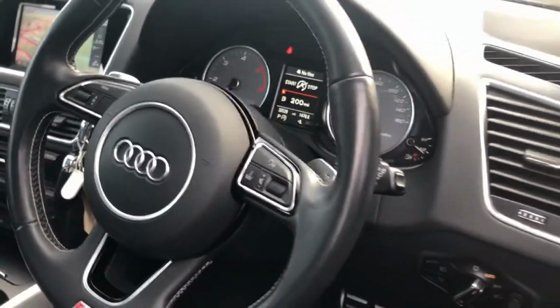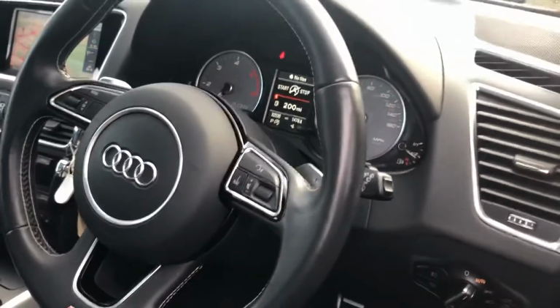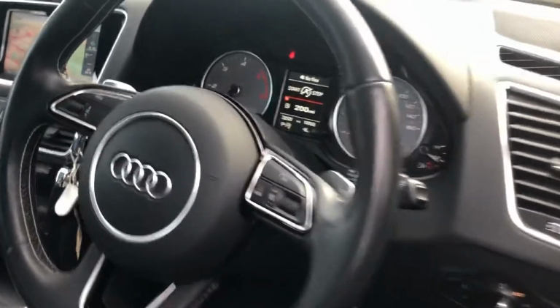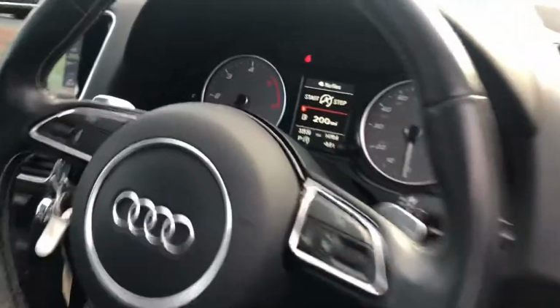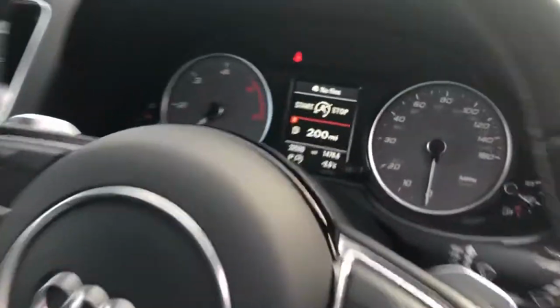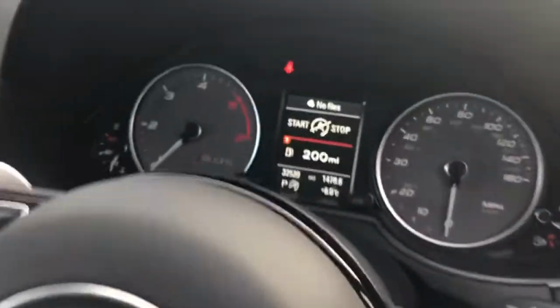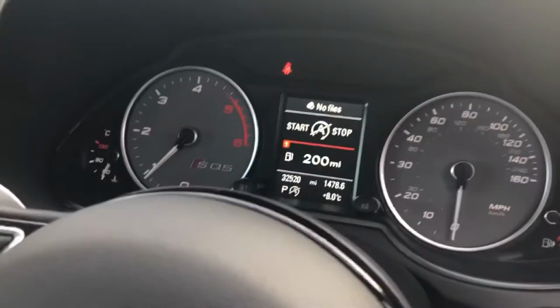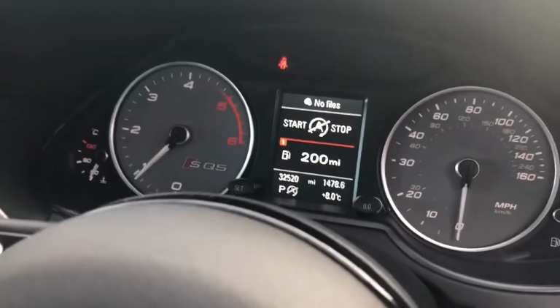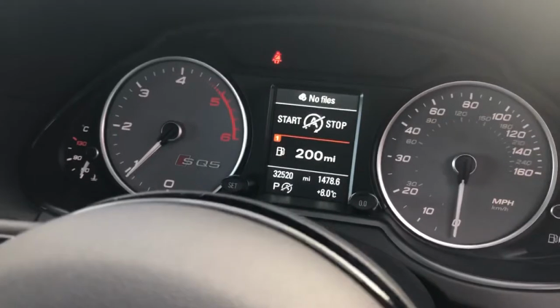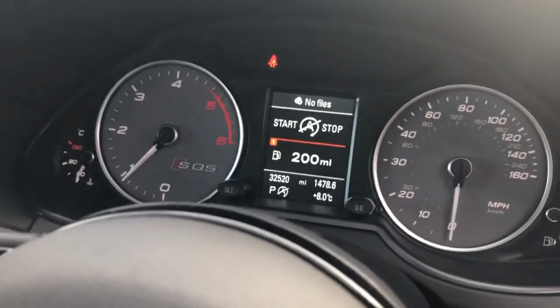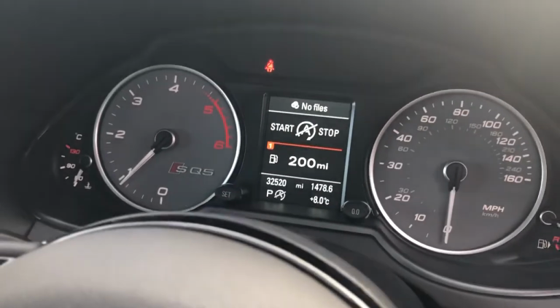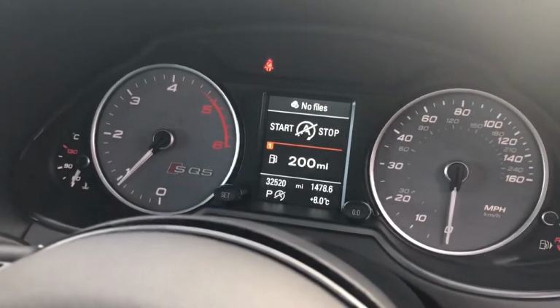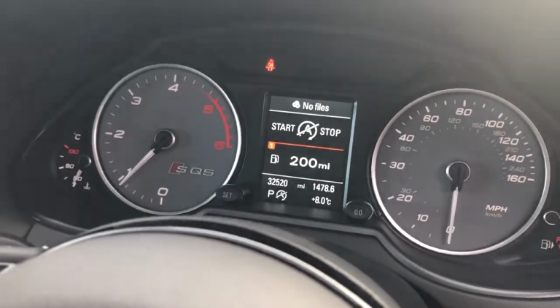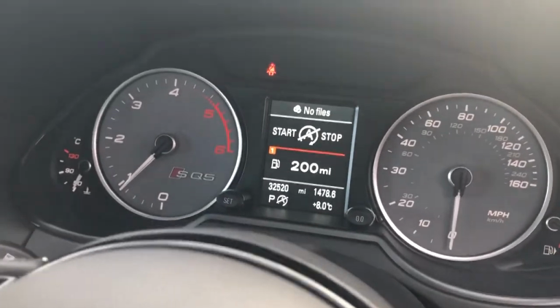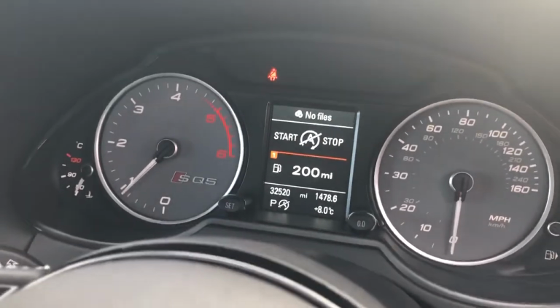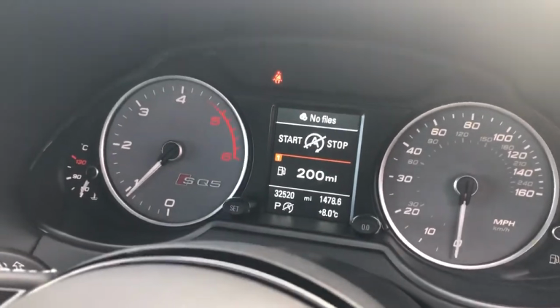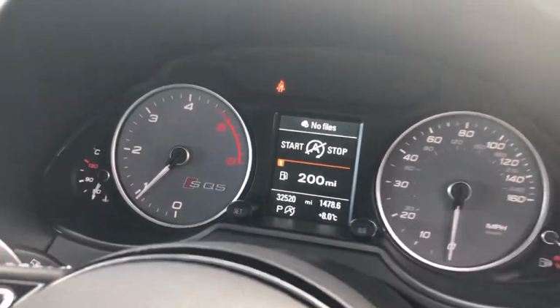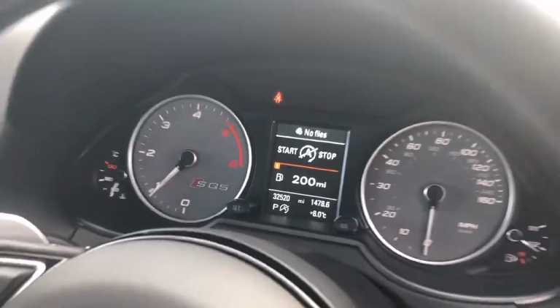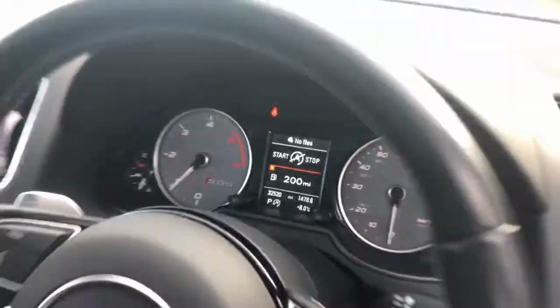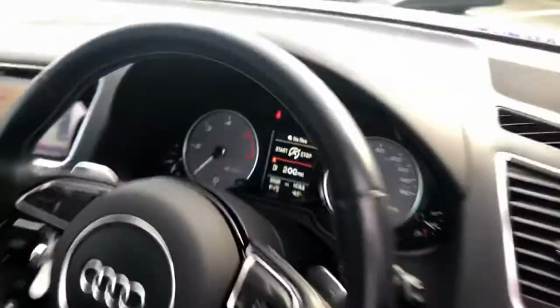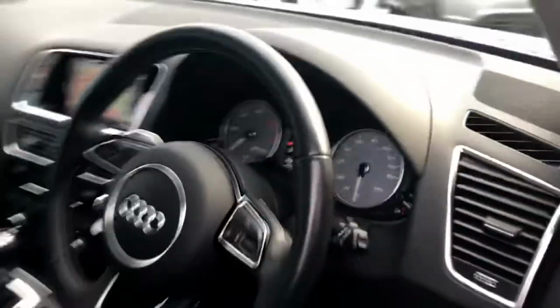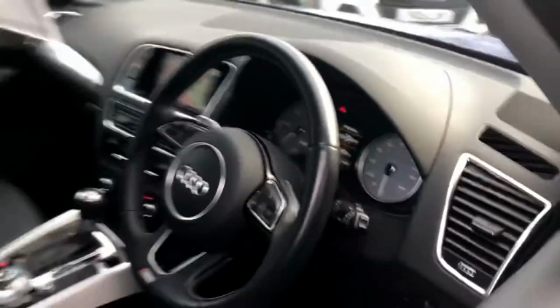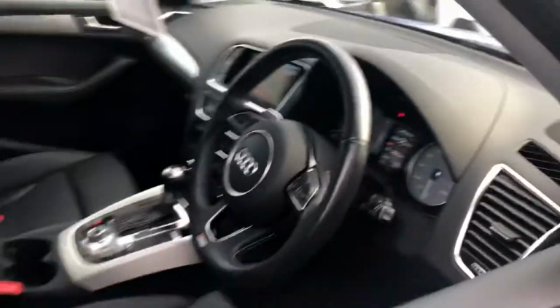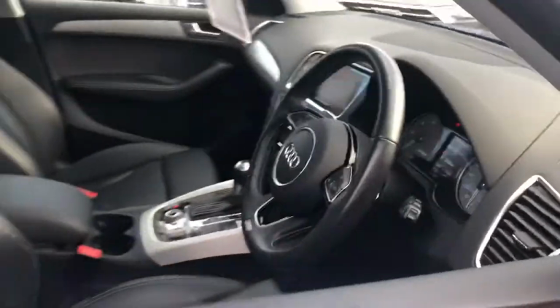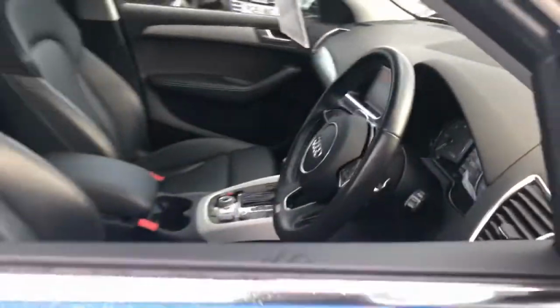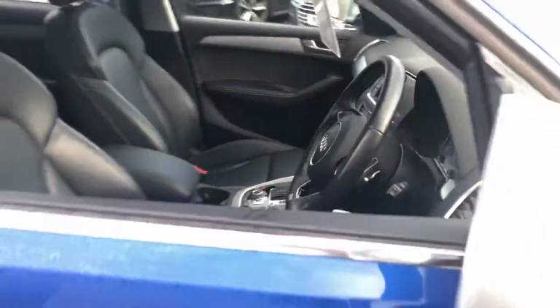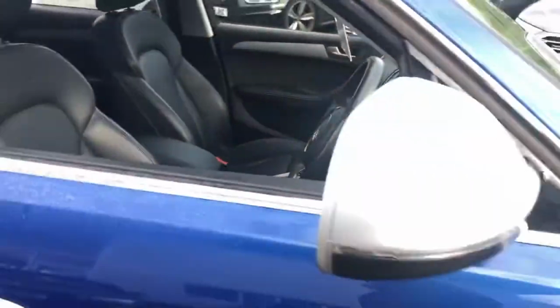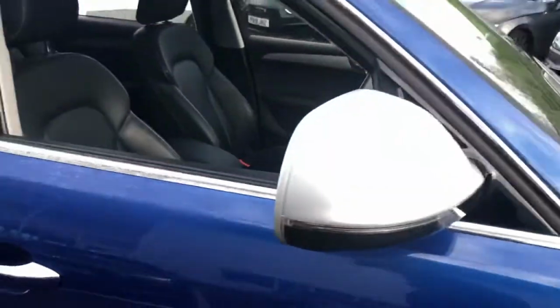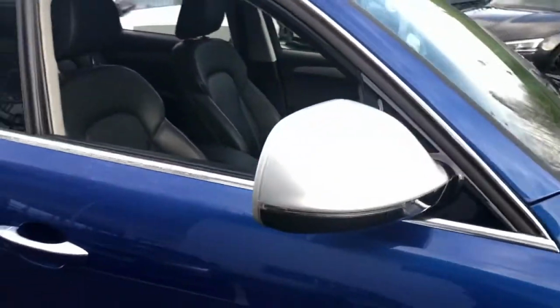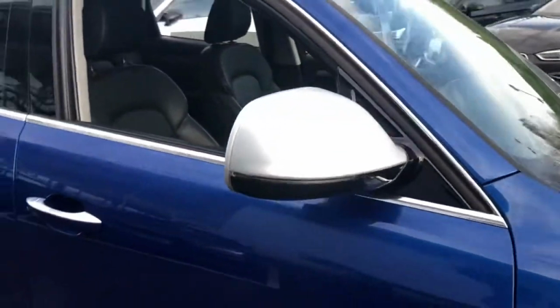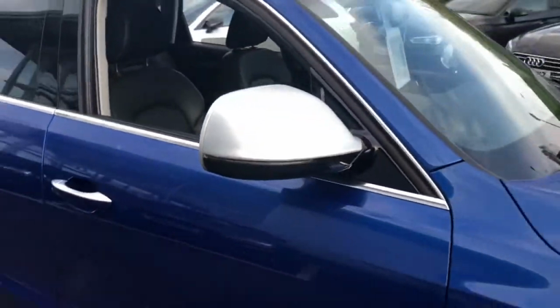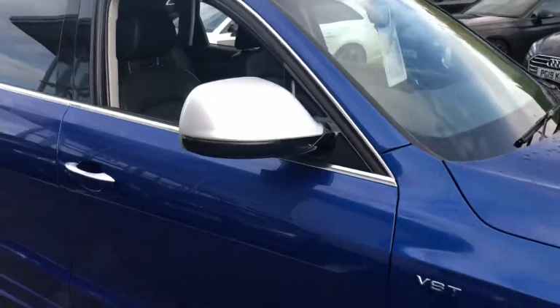This car has covered 32,520 miles, that's all. It's also available on a PCP if you wish.